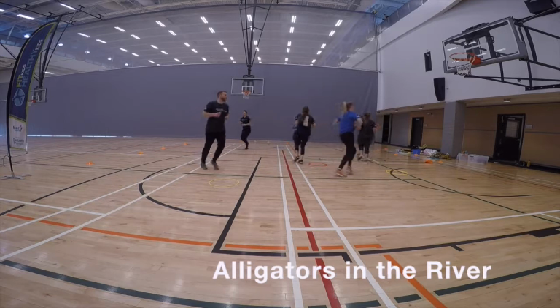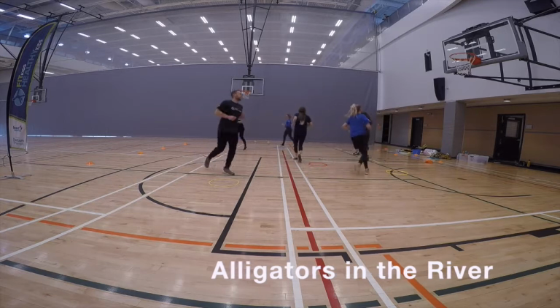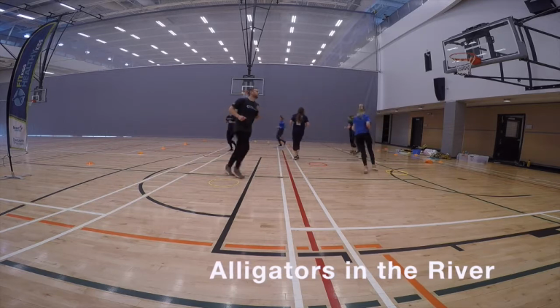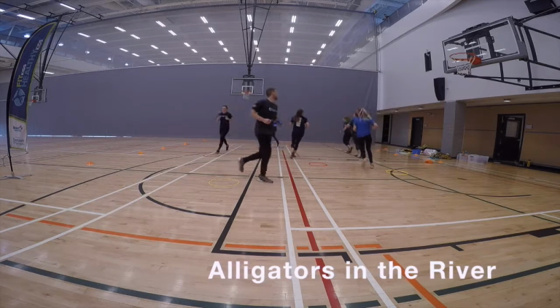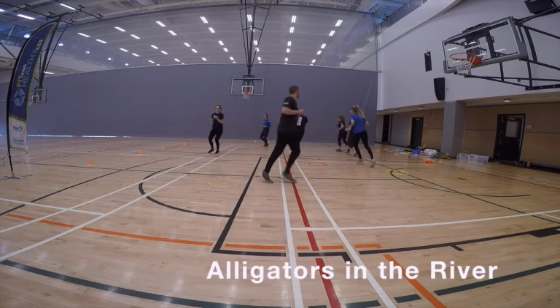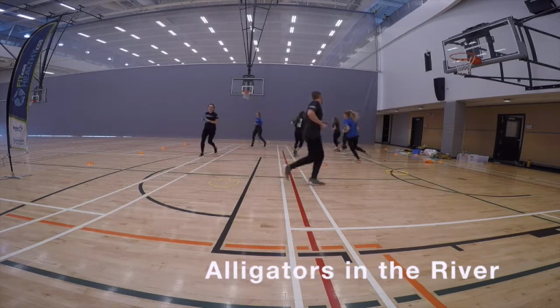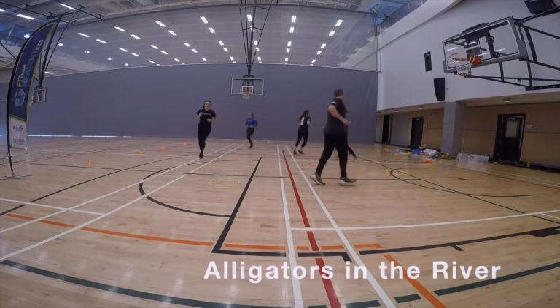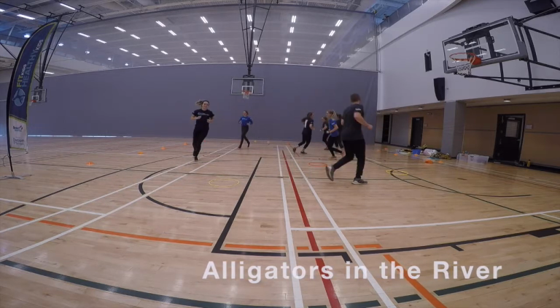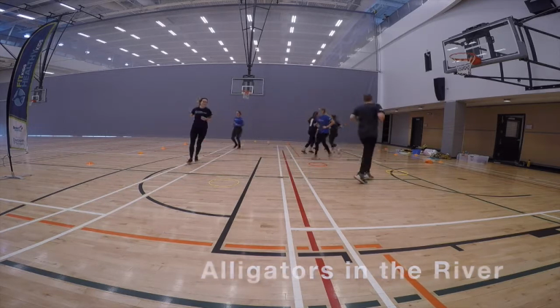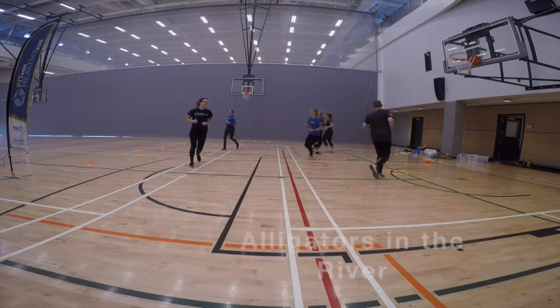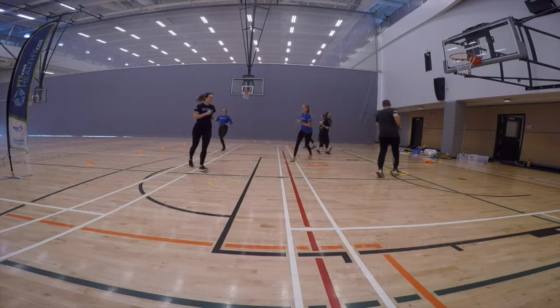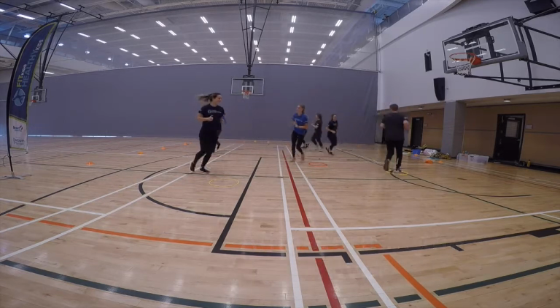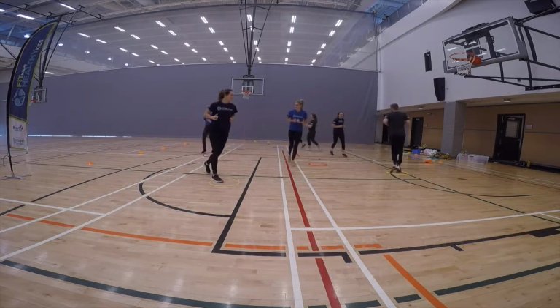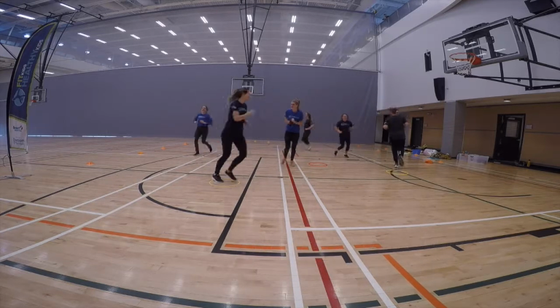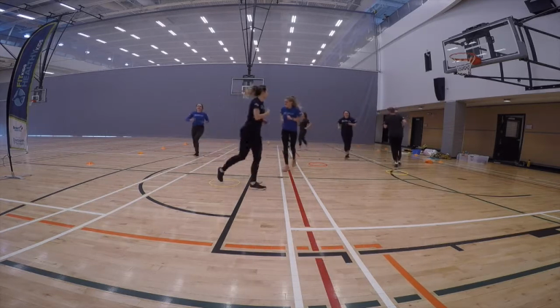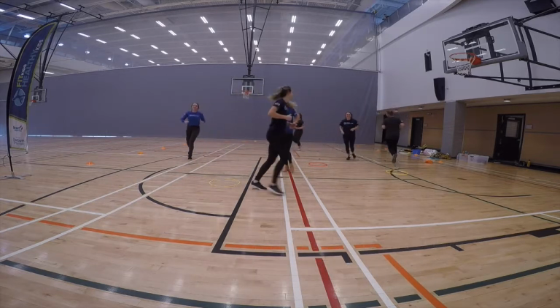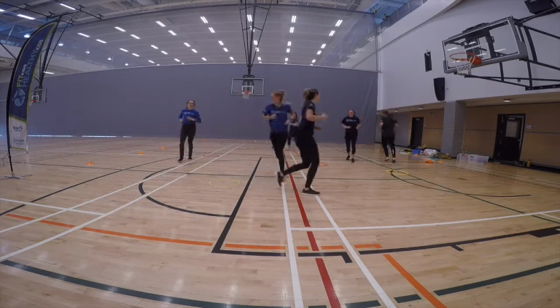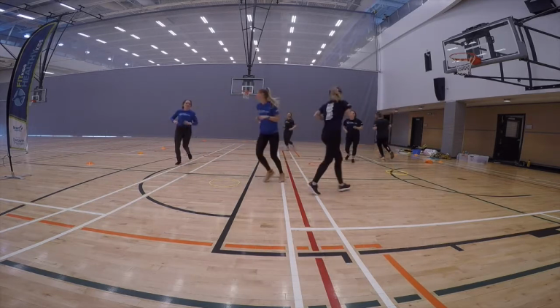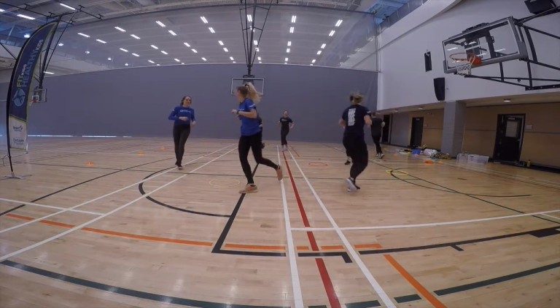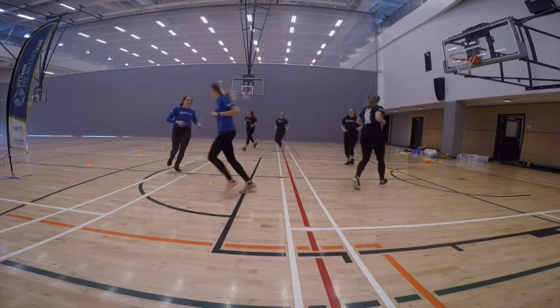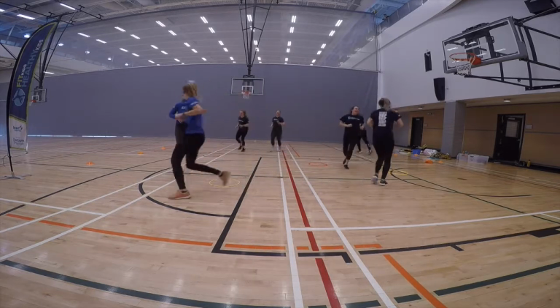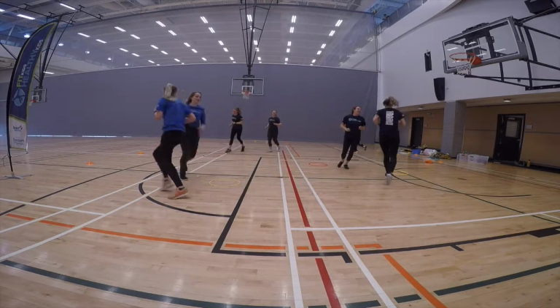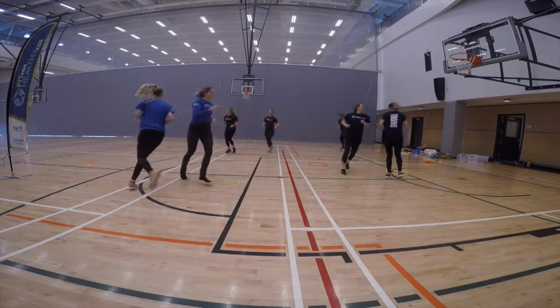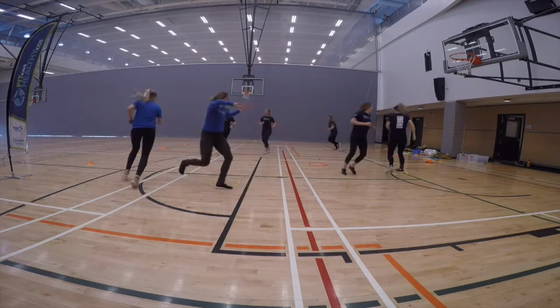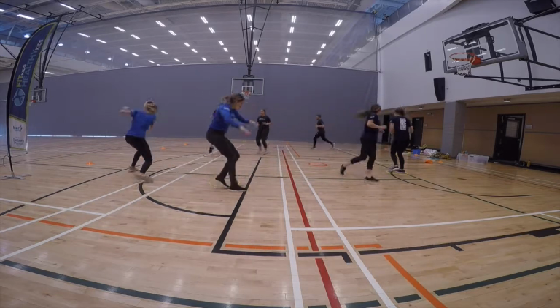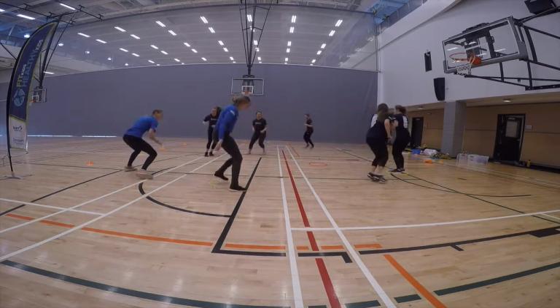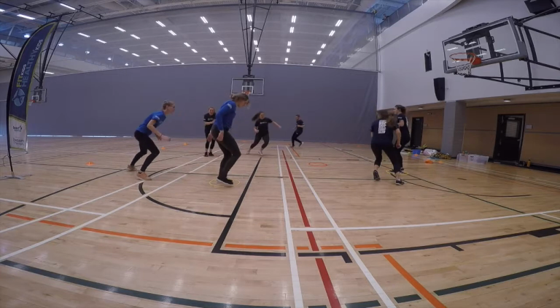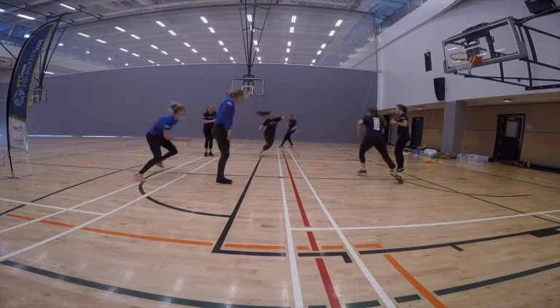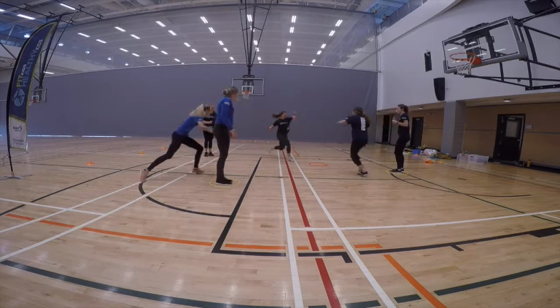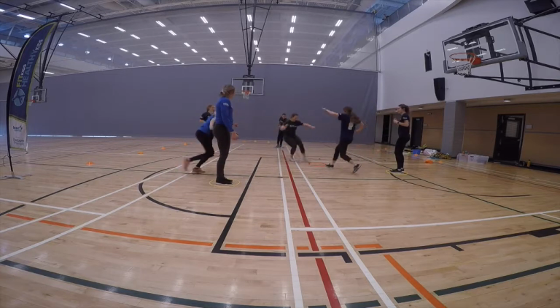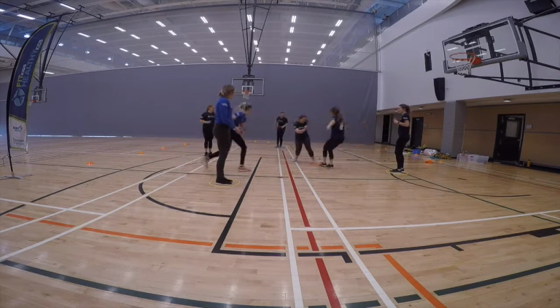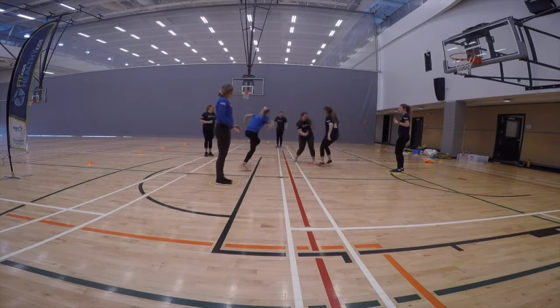Scatter hoops in the playing area so there are two to three less hoops than players. Have the children move around the hoops.